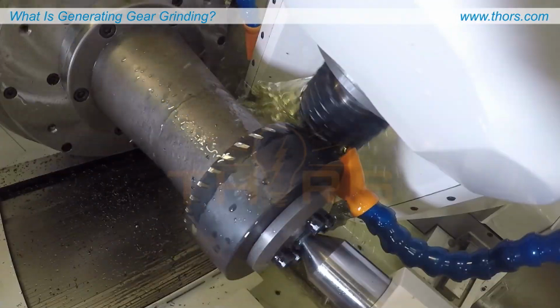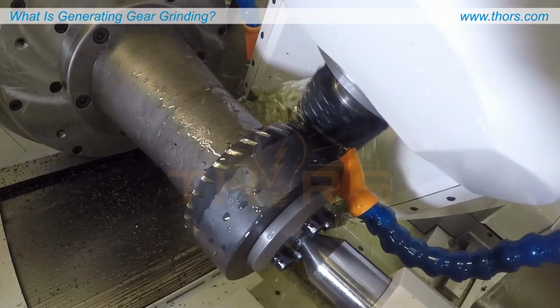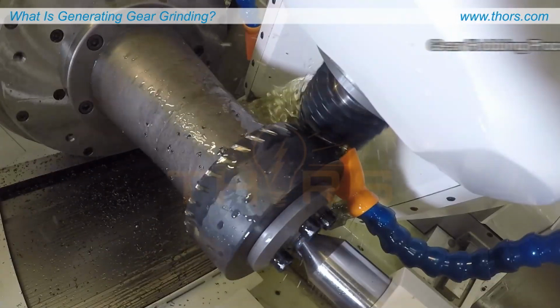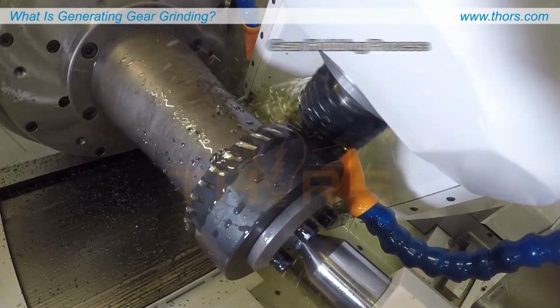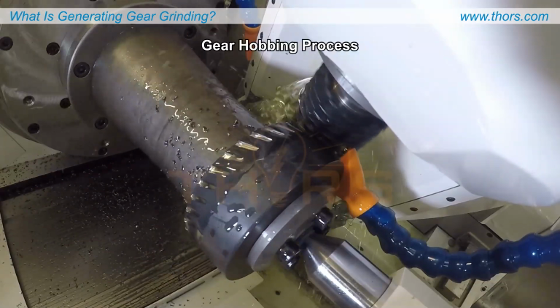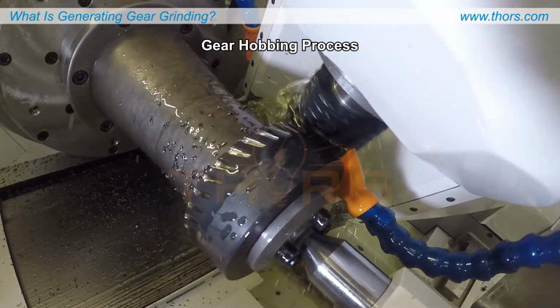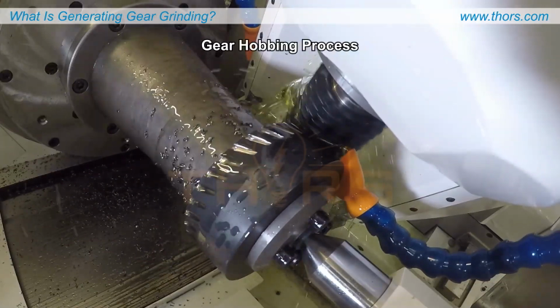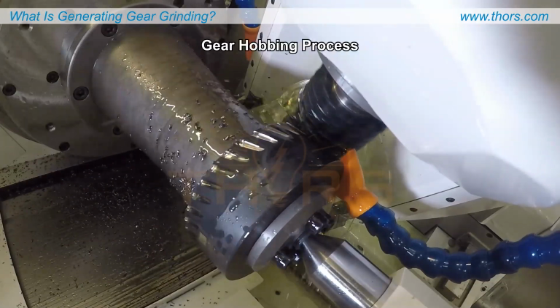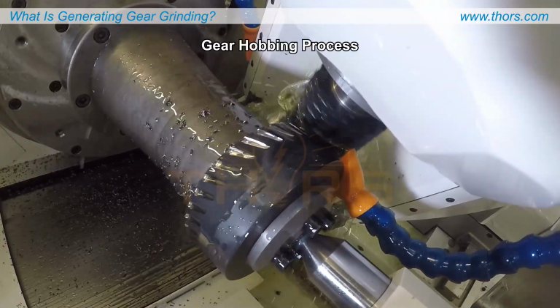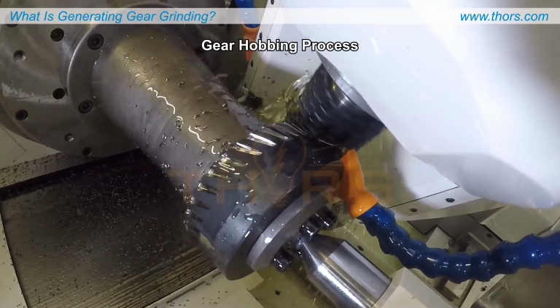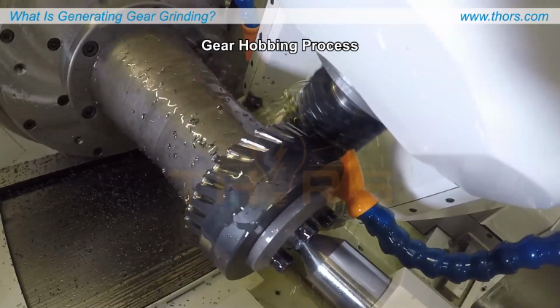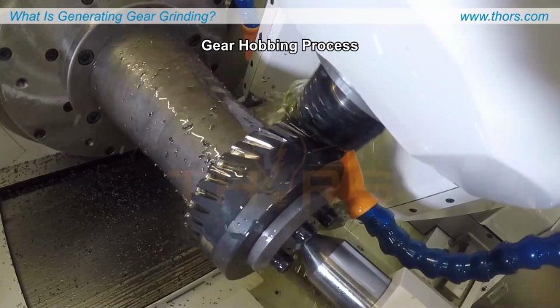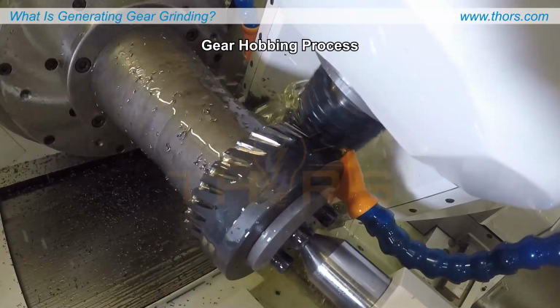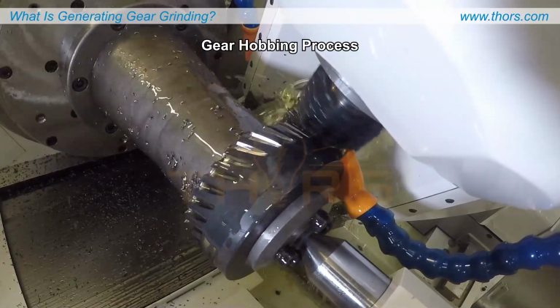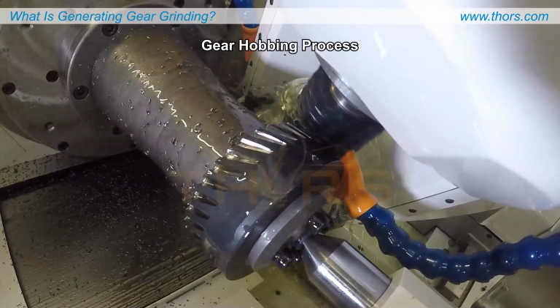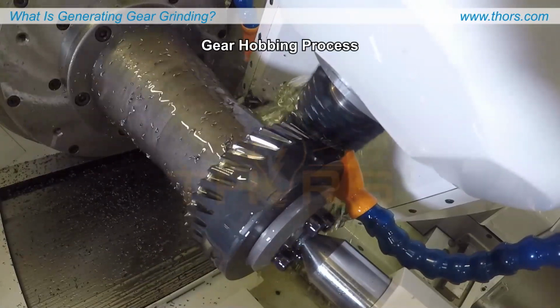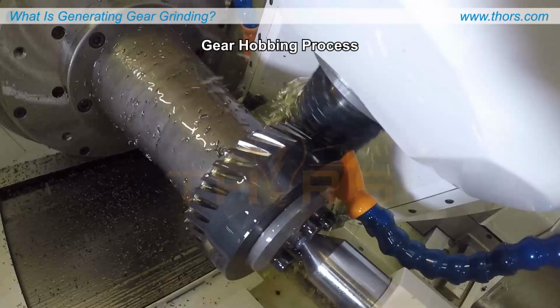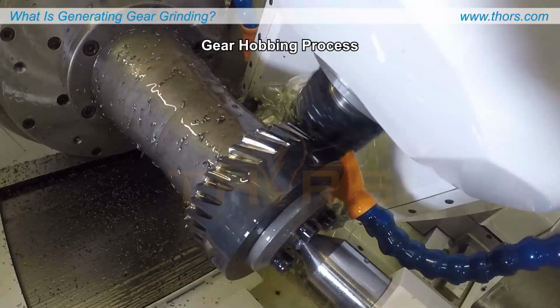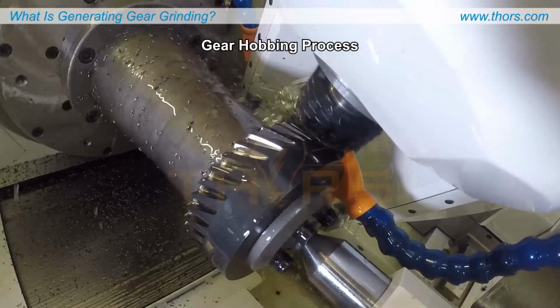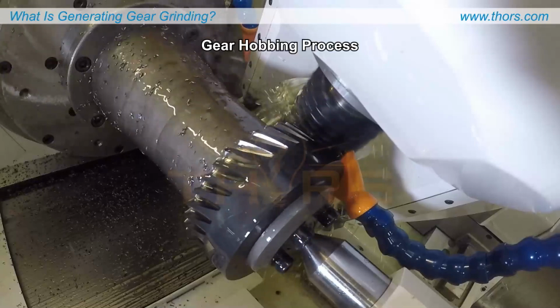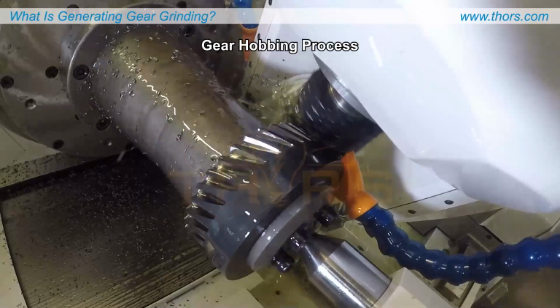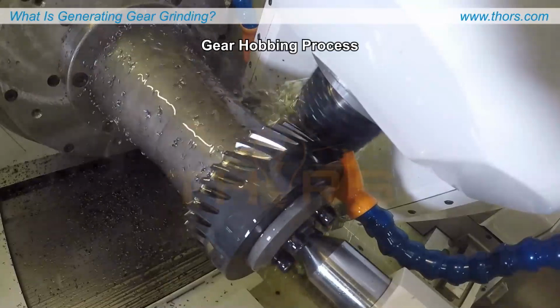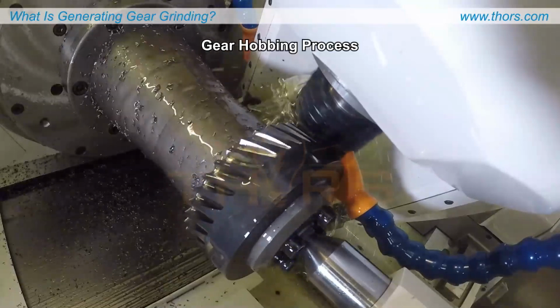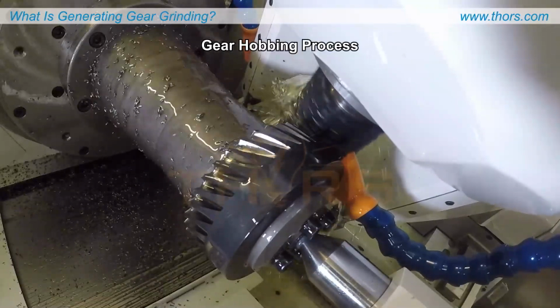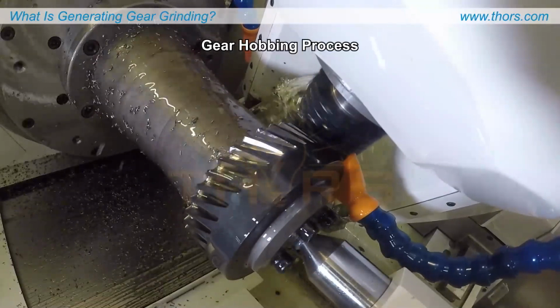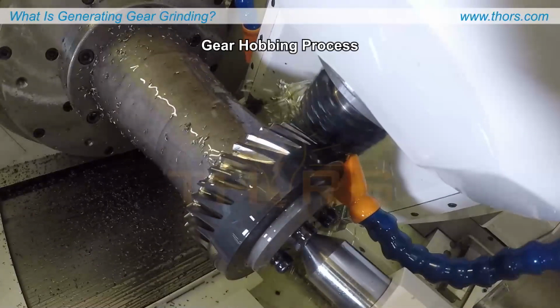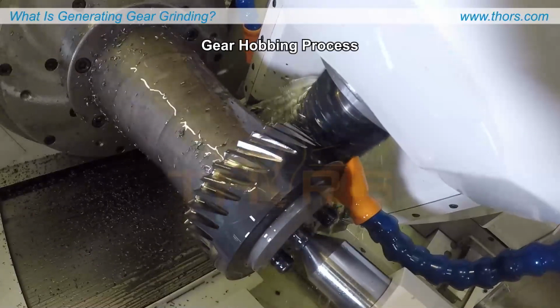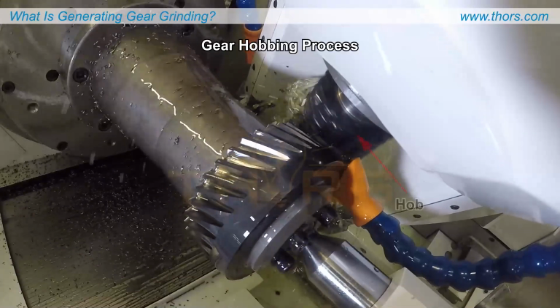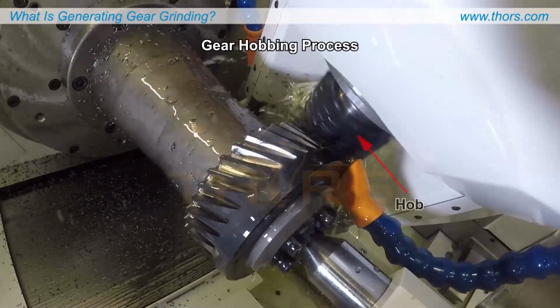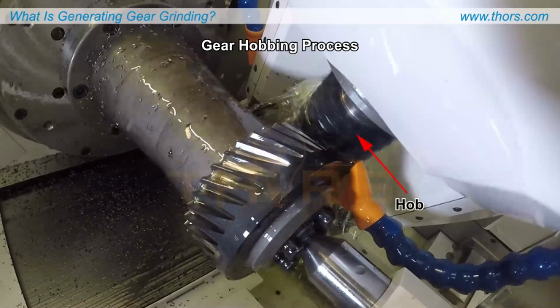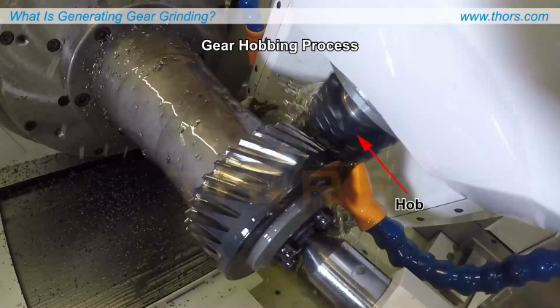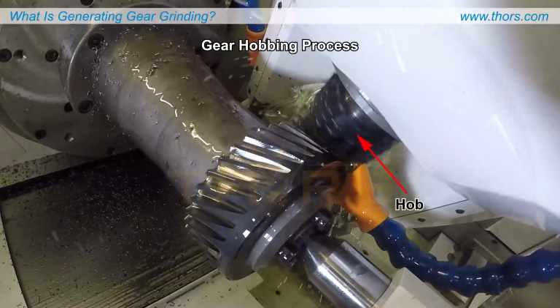Next, the blank goes through the gear hobbing process, where gear teeth are generated using a cutting tool called a hob.